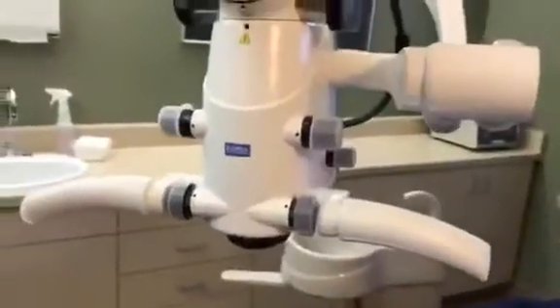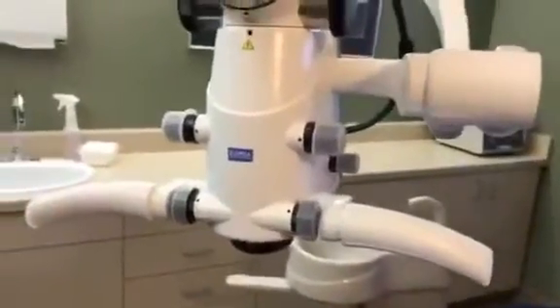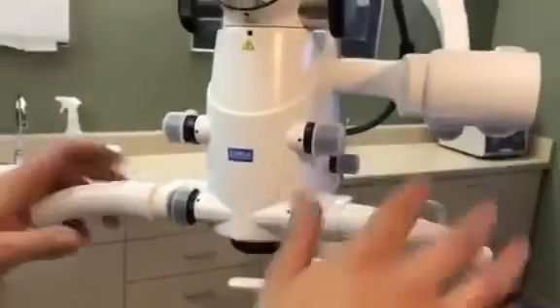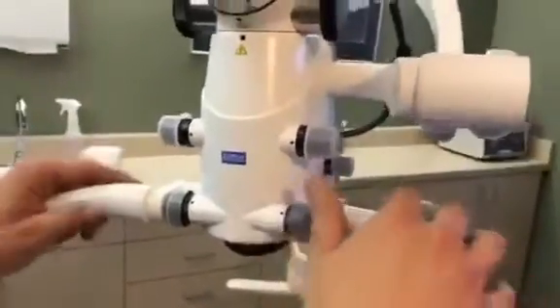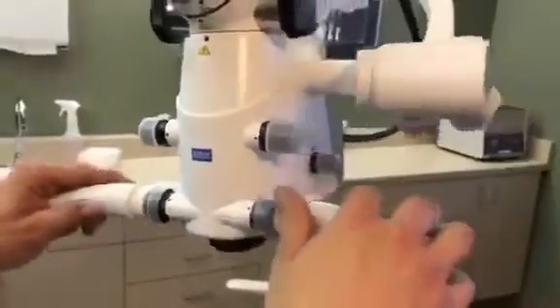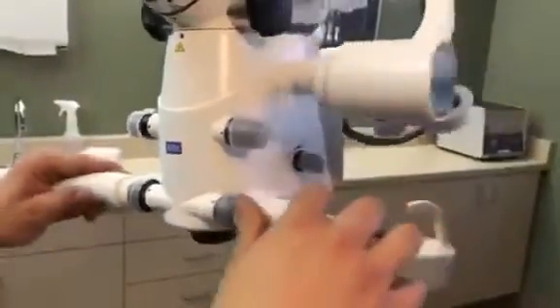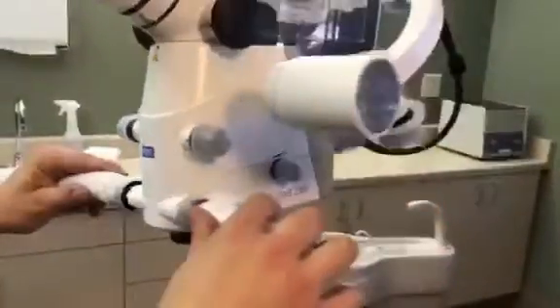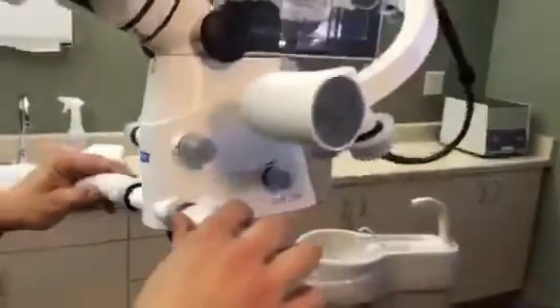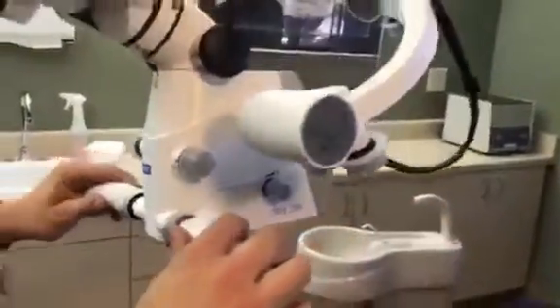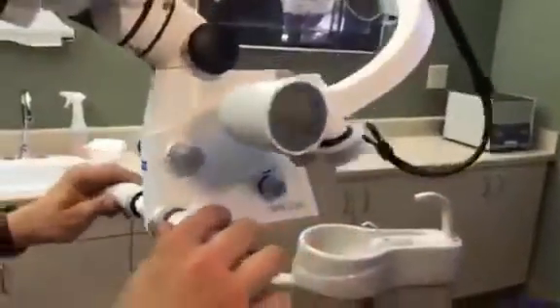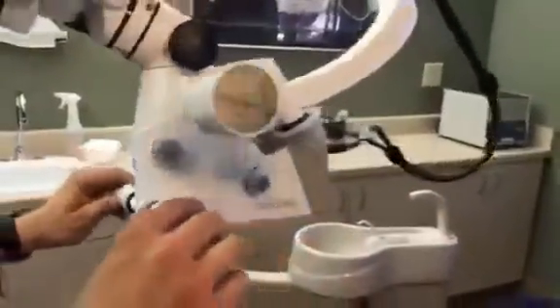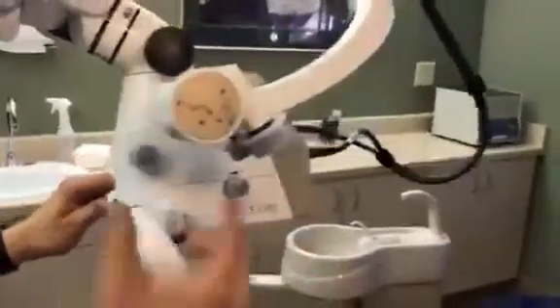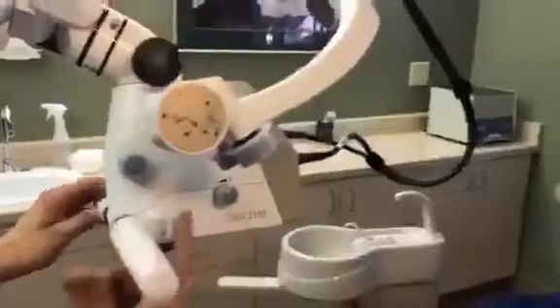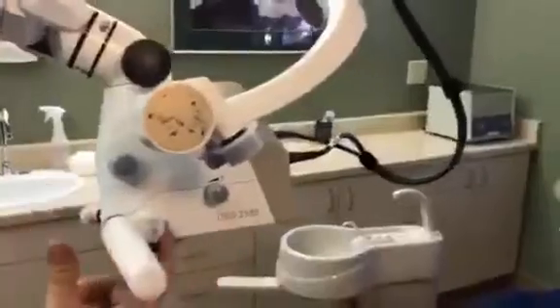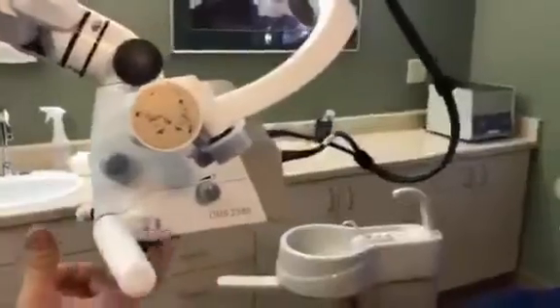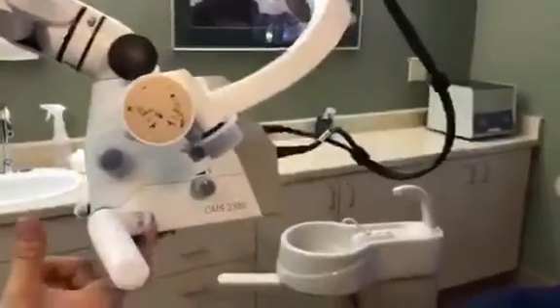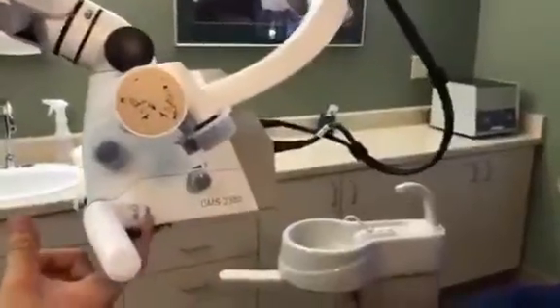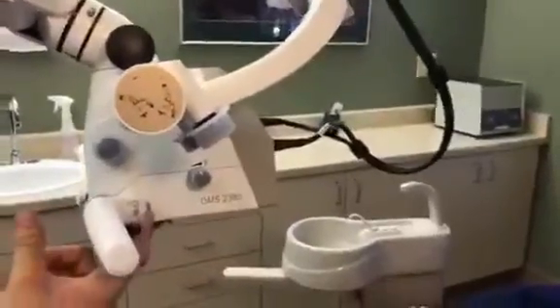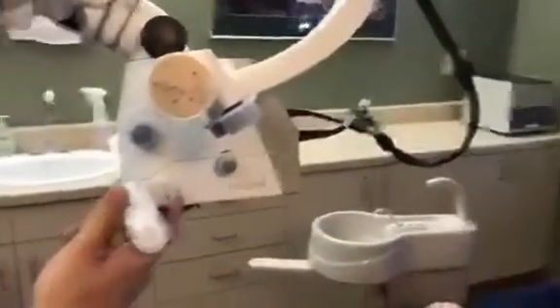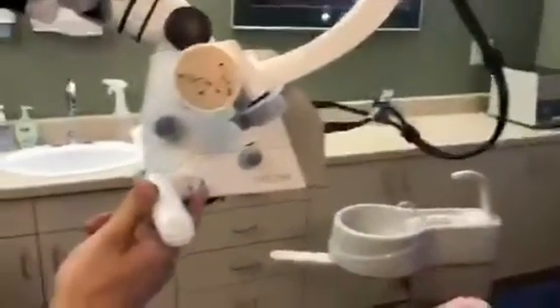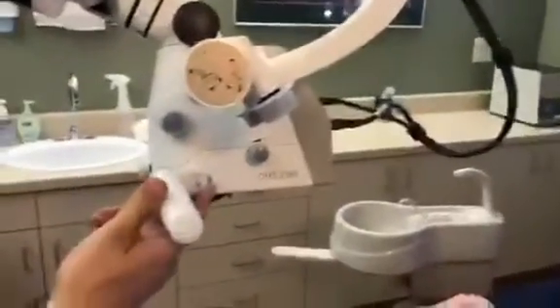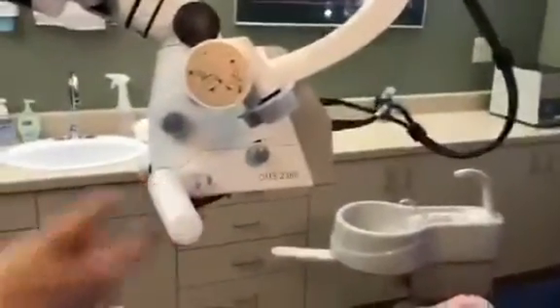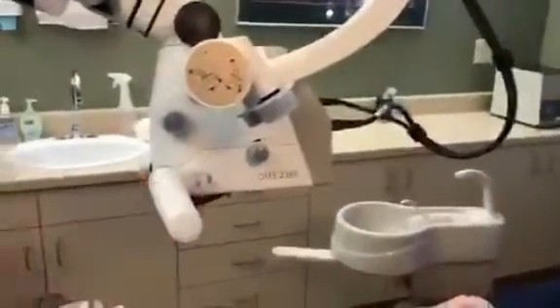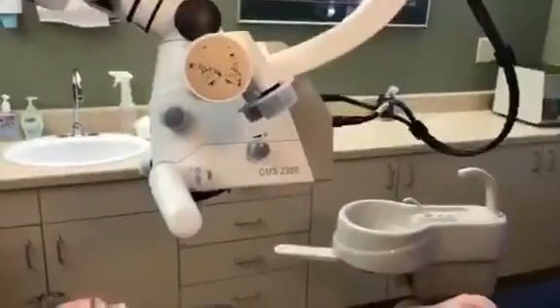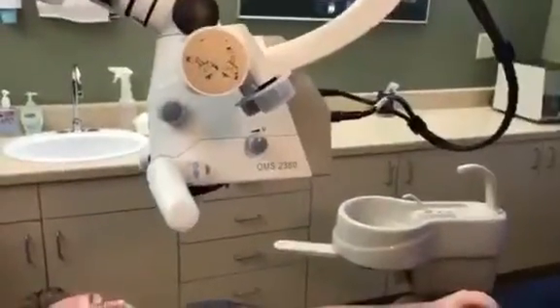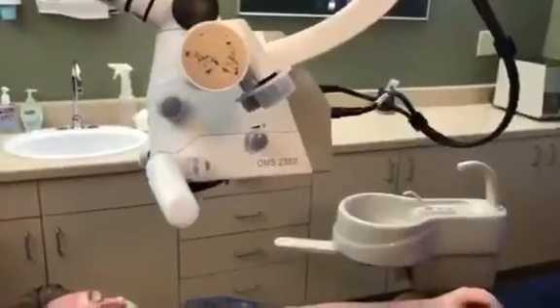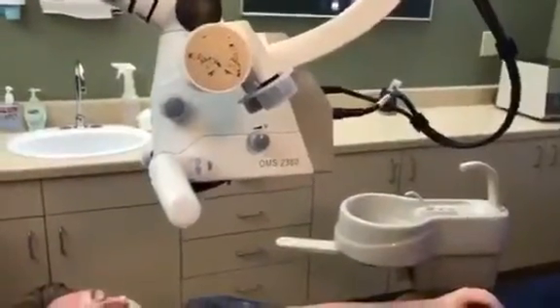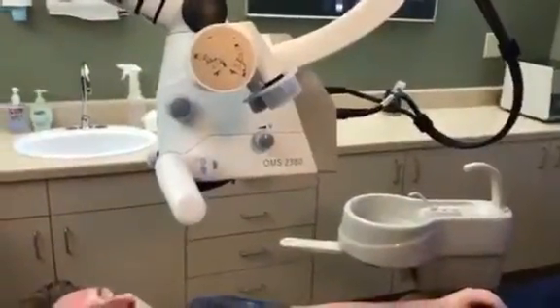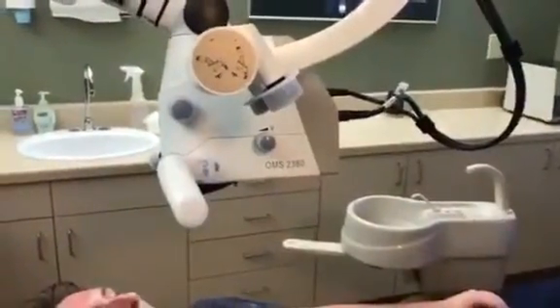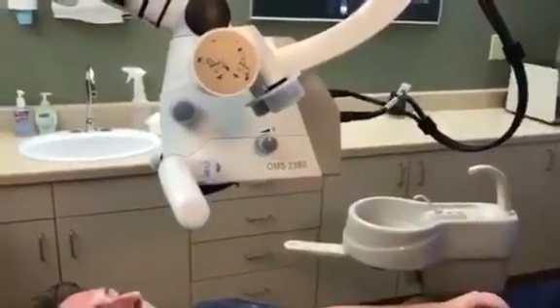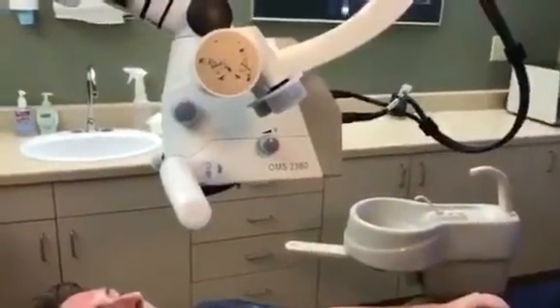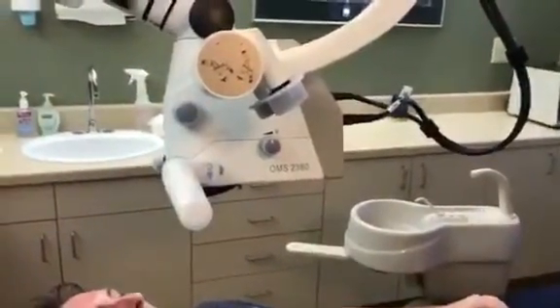The last thing your microscope has is pictures and video. Once you're hooked up to a monitor, you'll be able to utilize that feature.